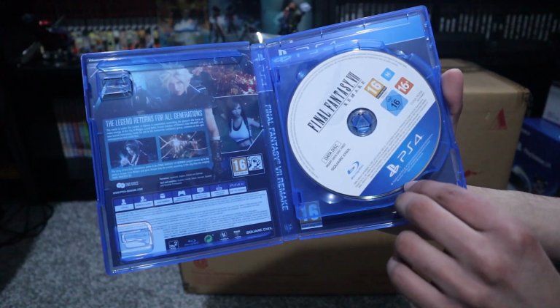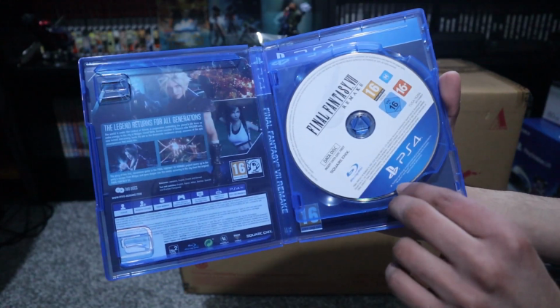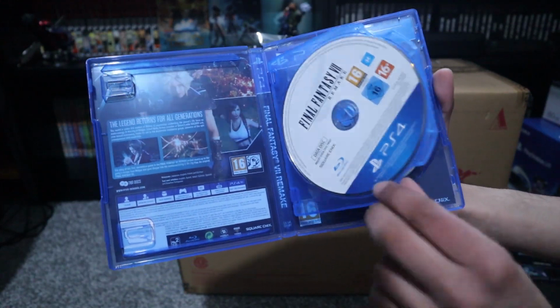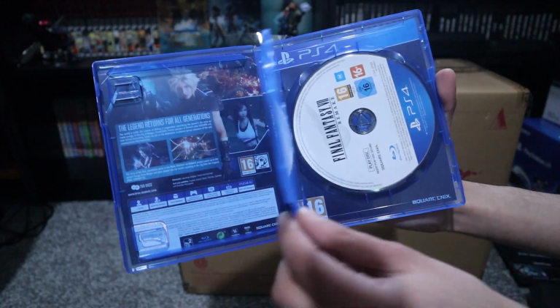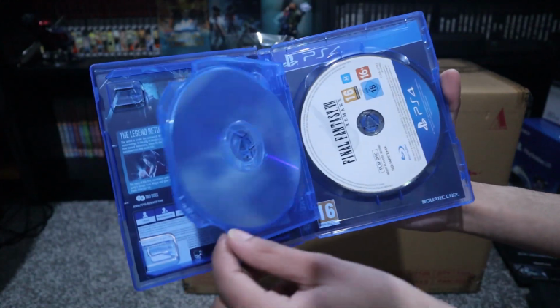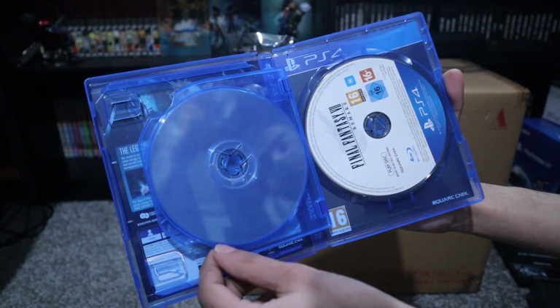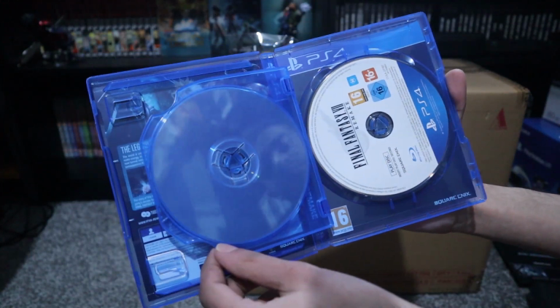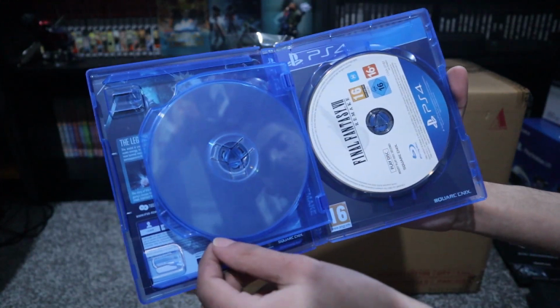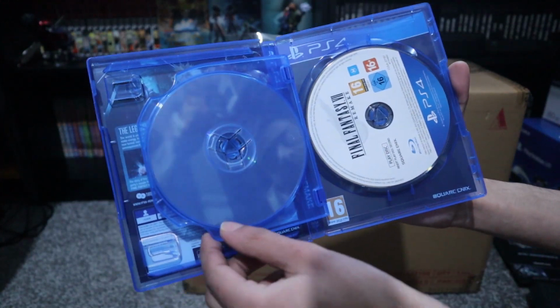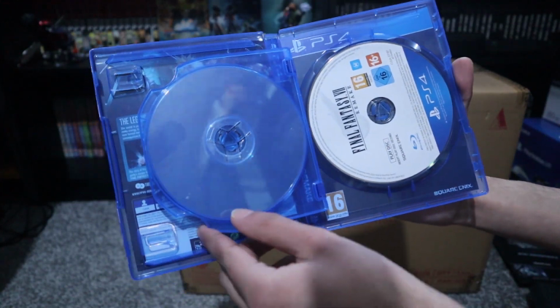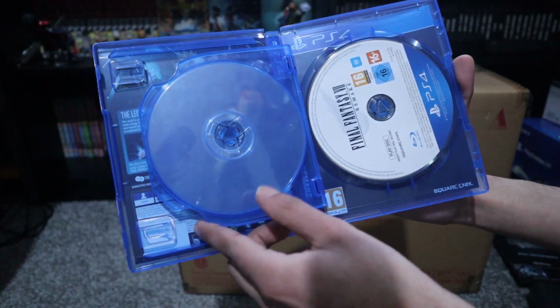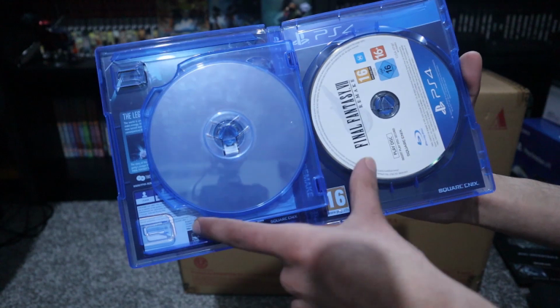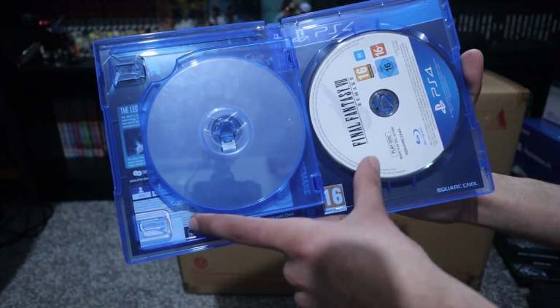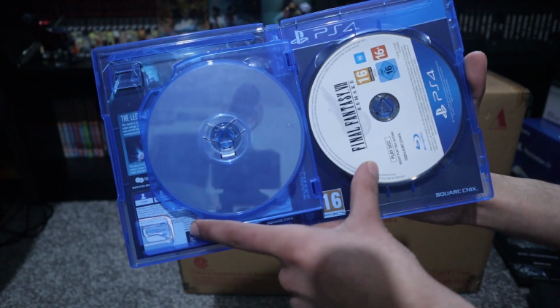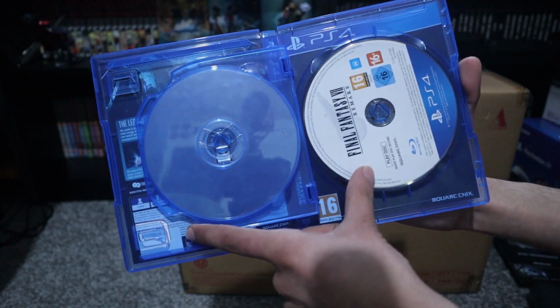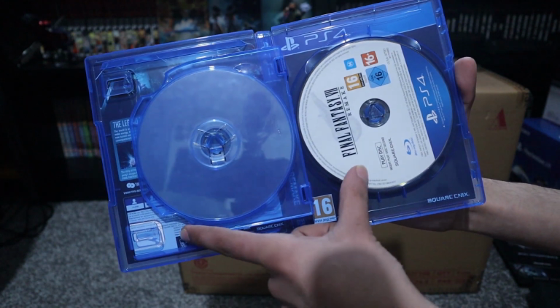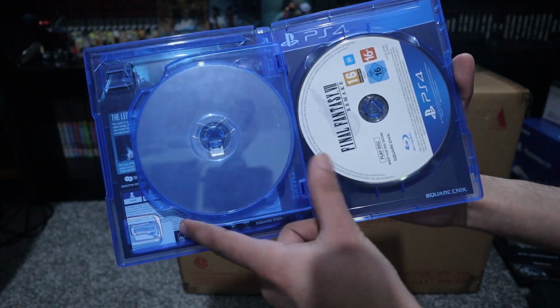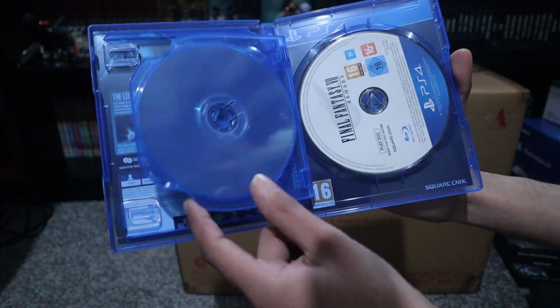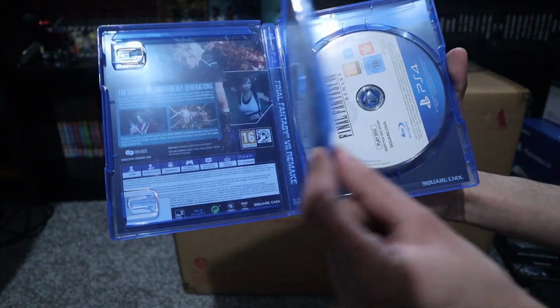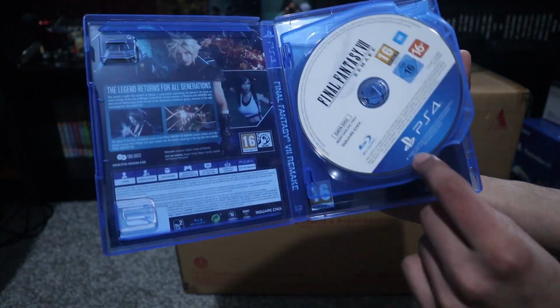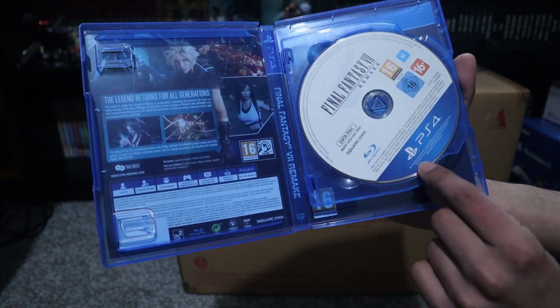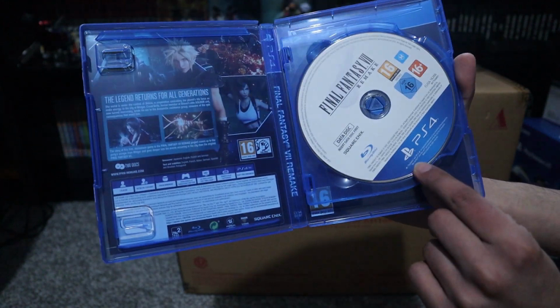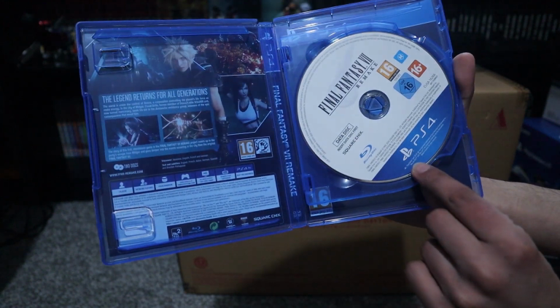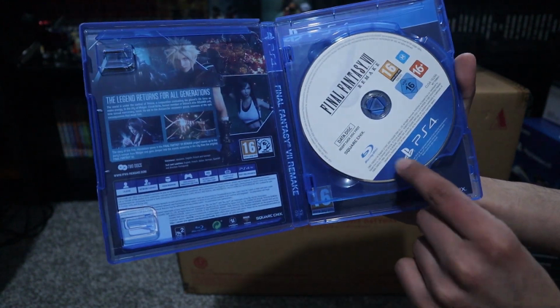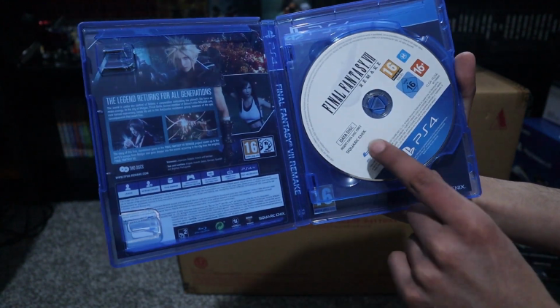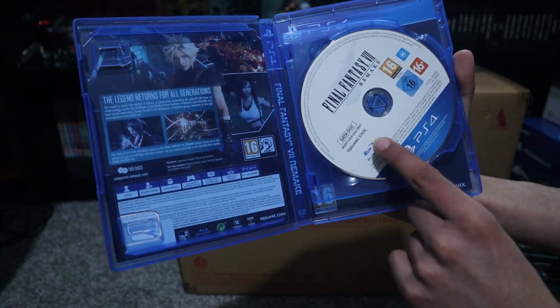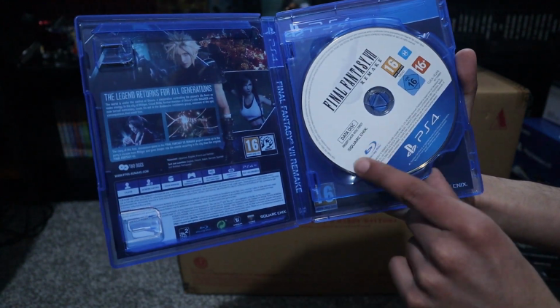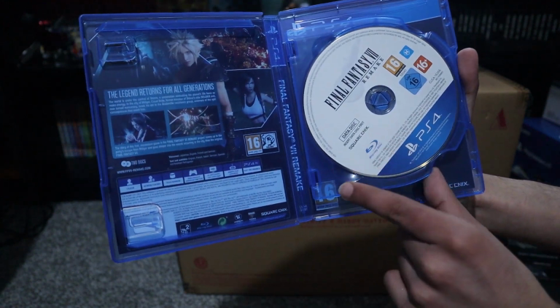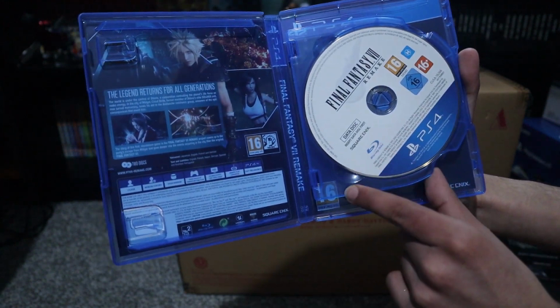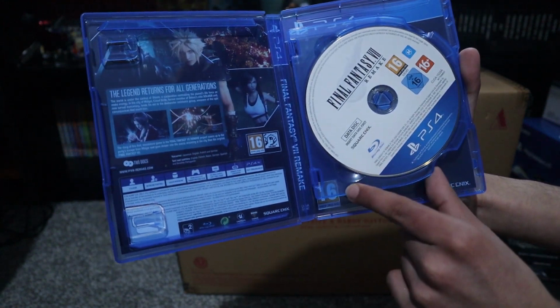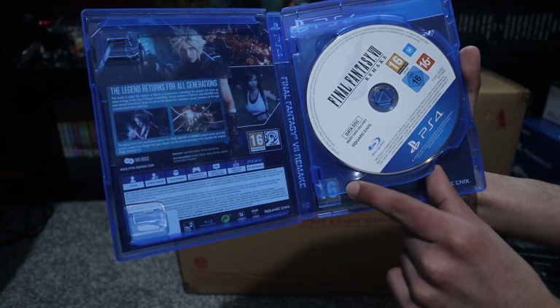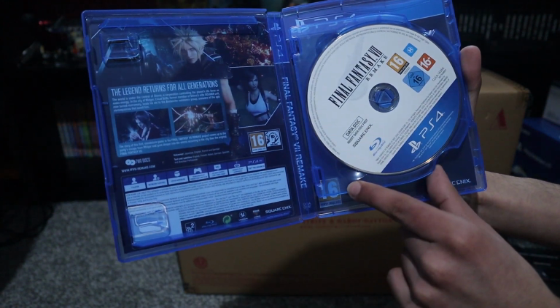Of course, as expected, it comes with two discs. That's the main disc to play the game, and this is just to install the data.